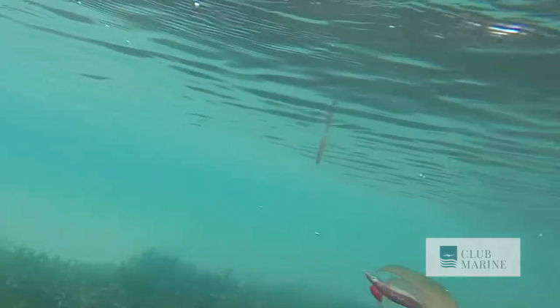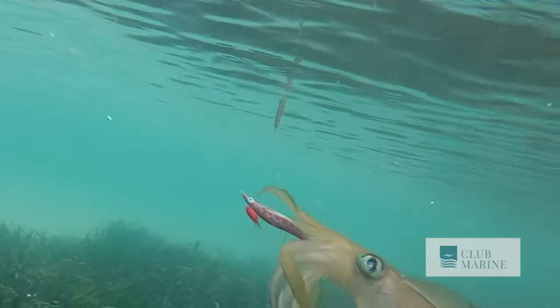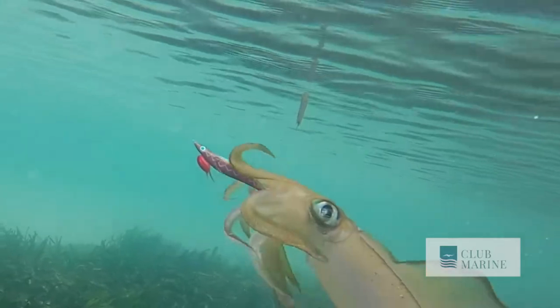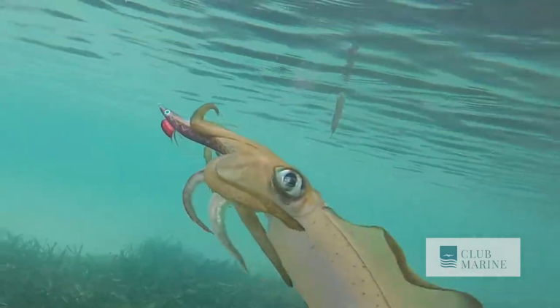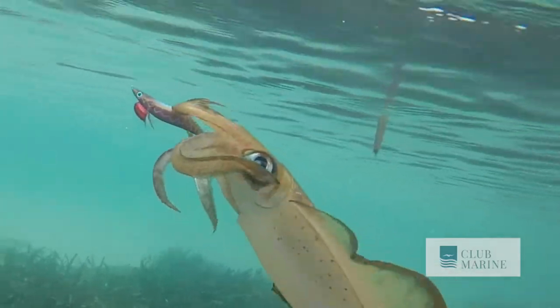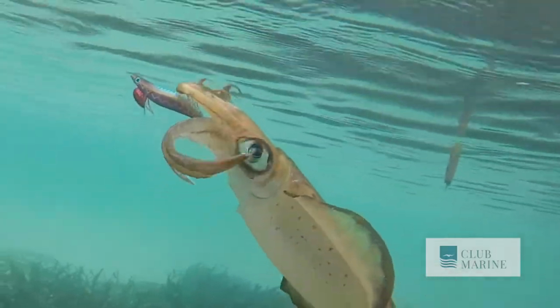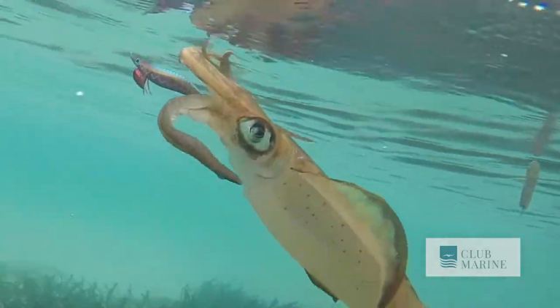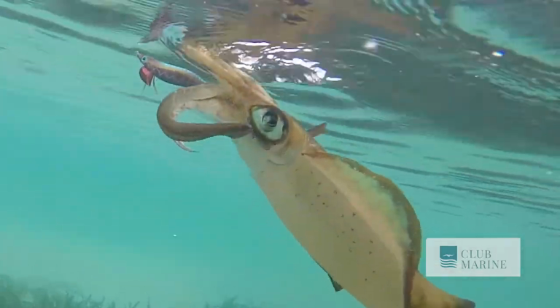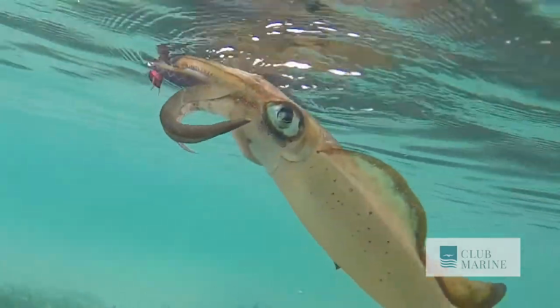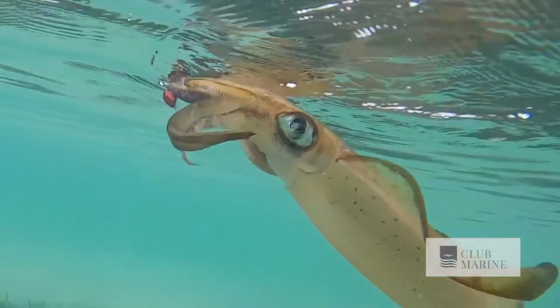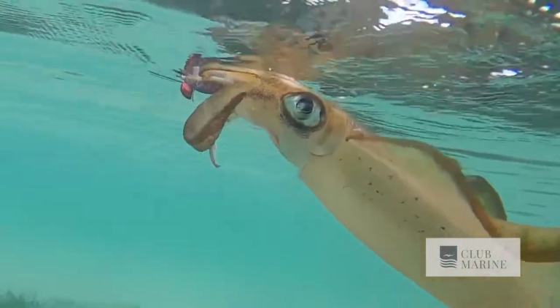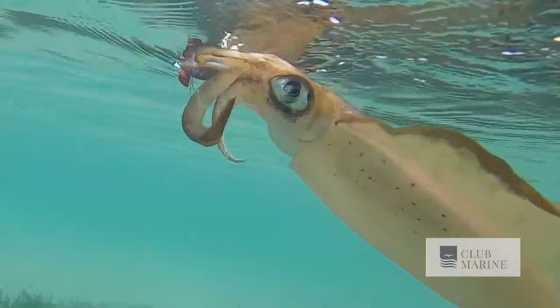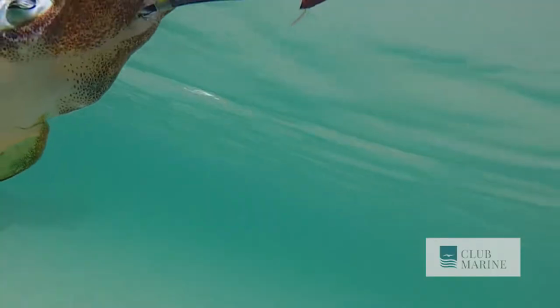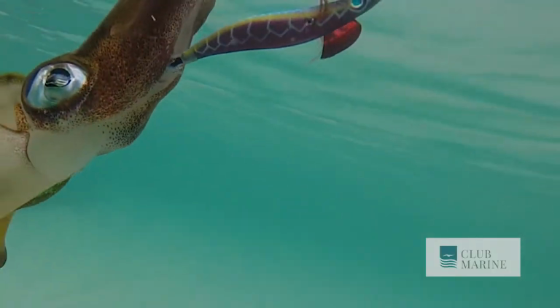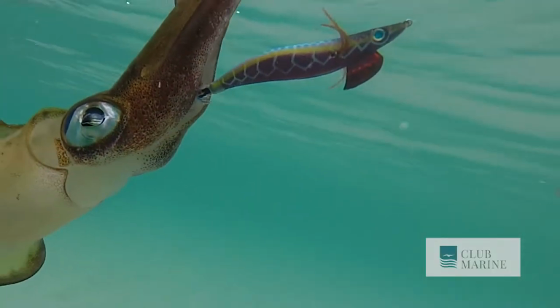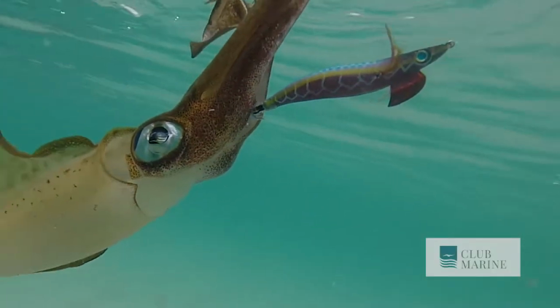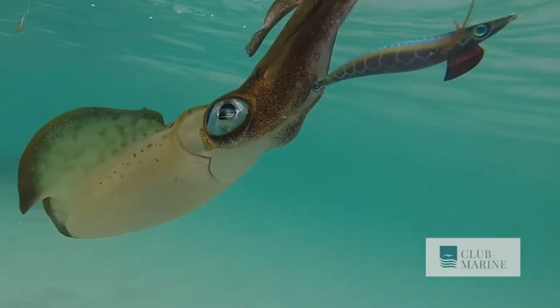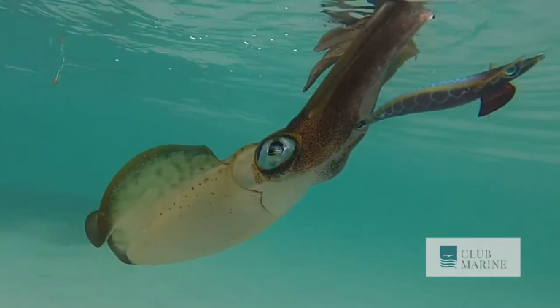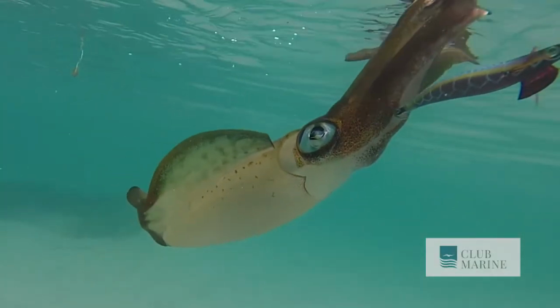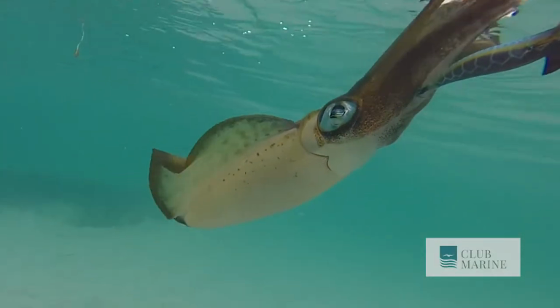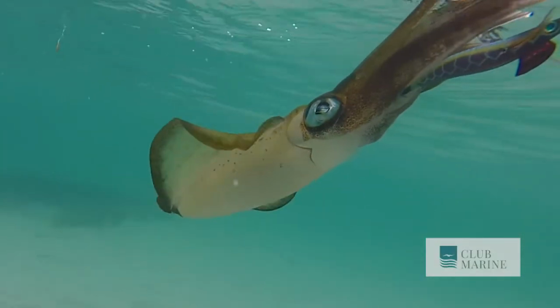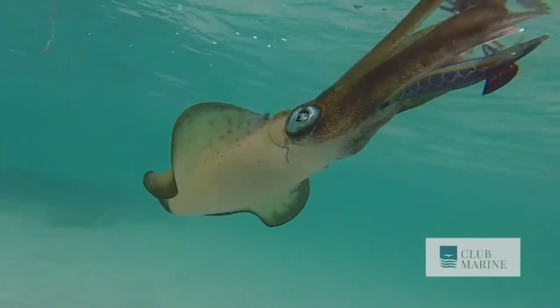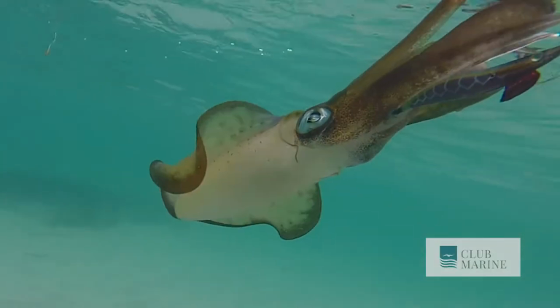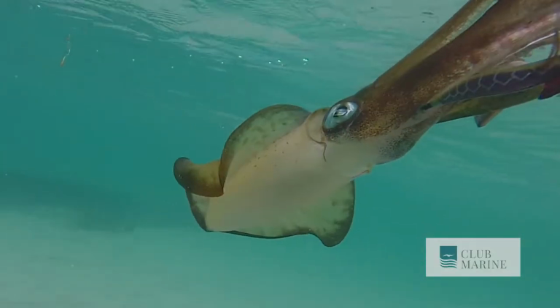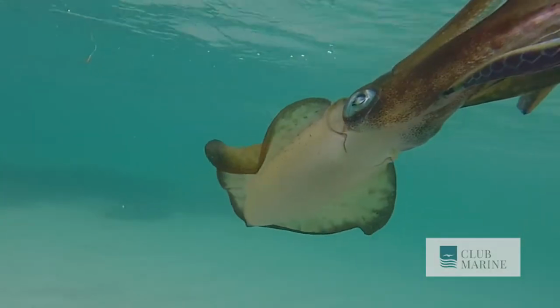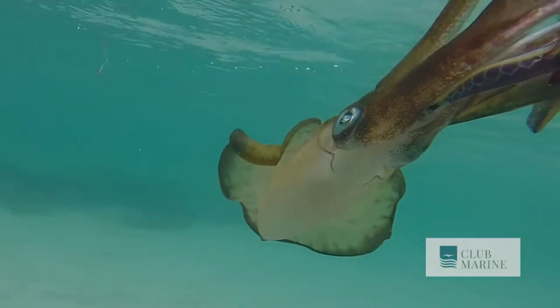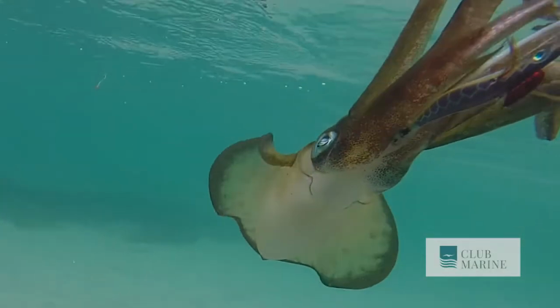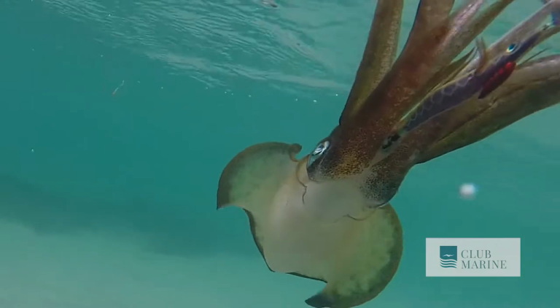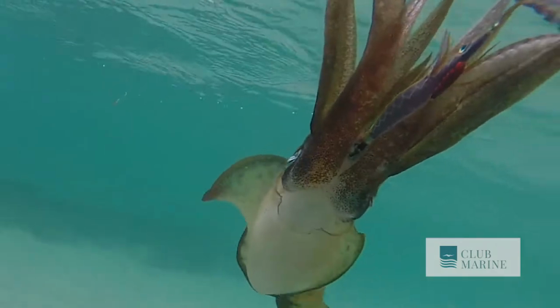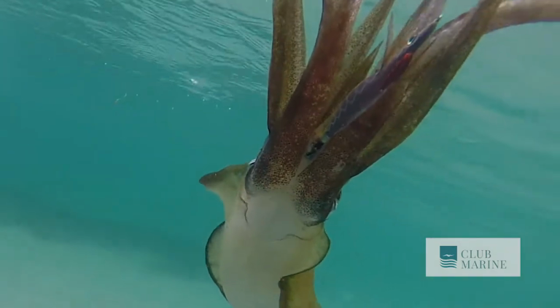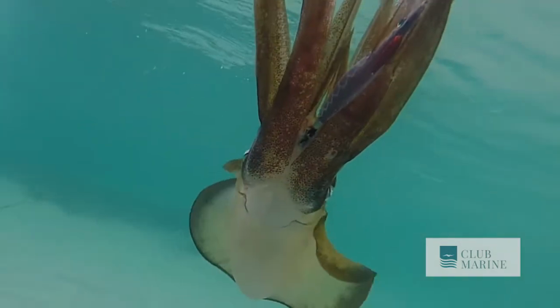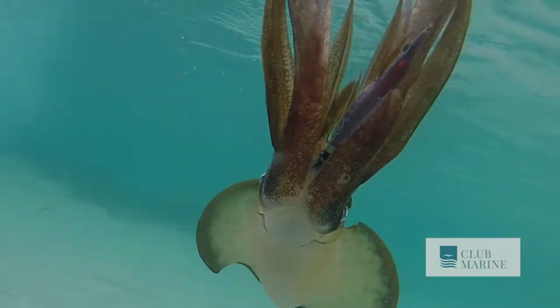Don't yank it. Don't strike. Because if you do, quite often they end up with just a tentacle, or he'll just pull himself off.